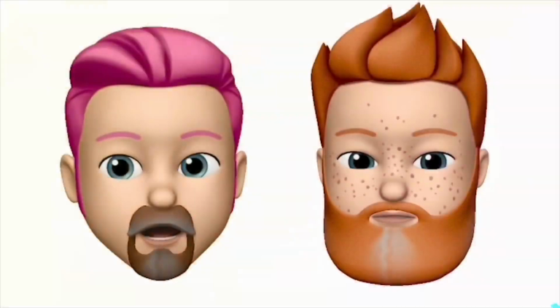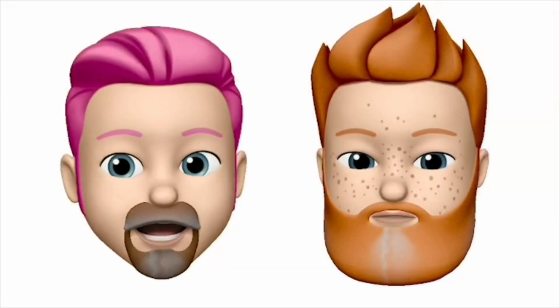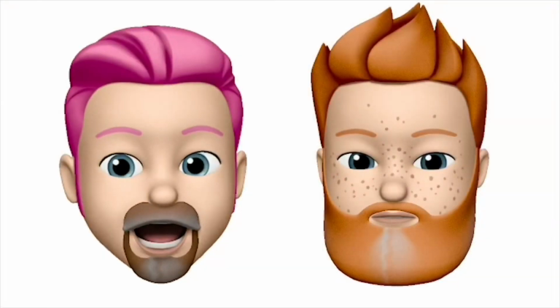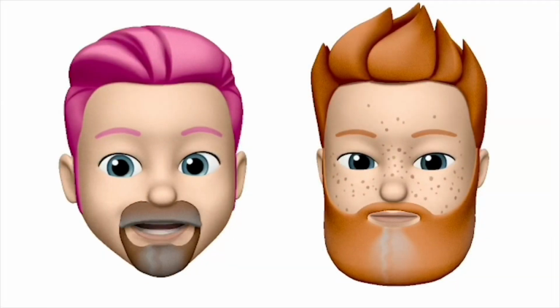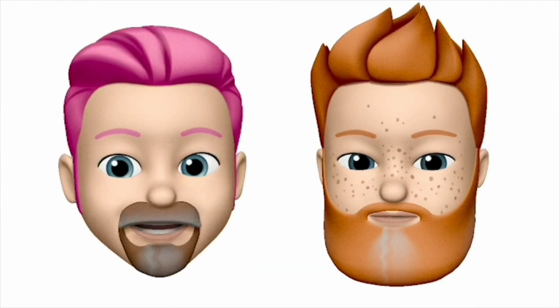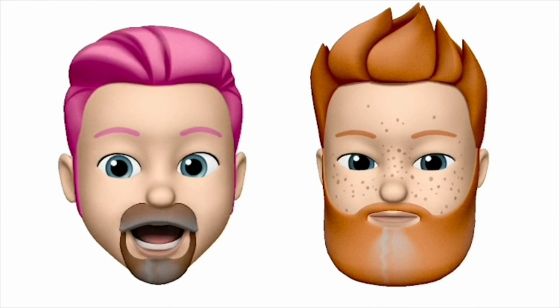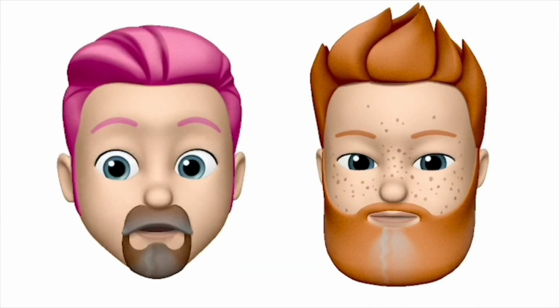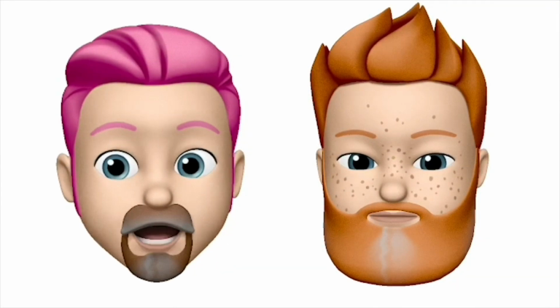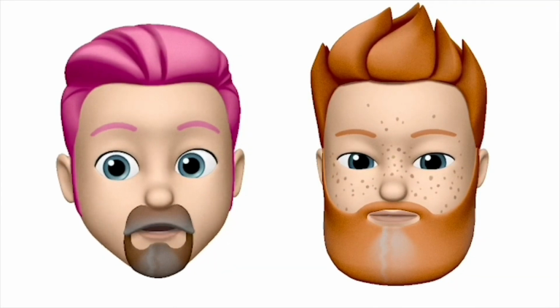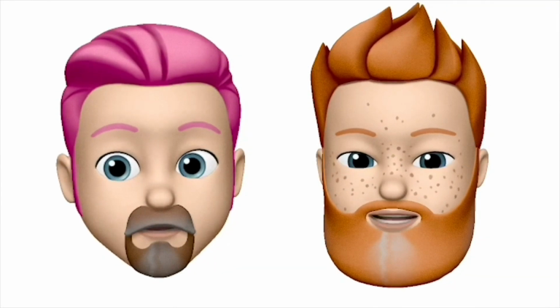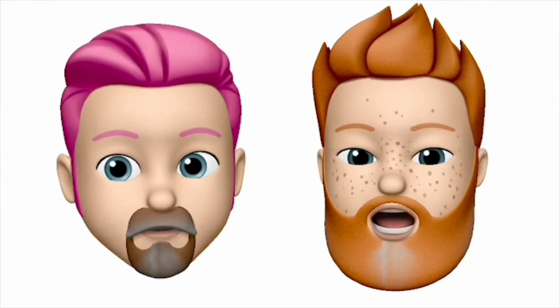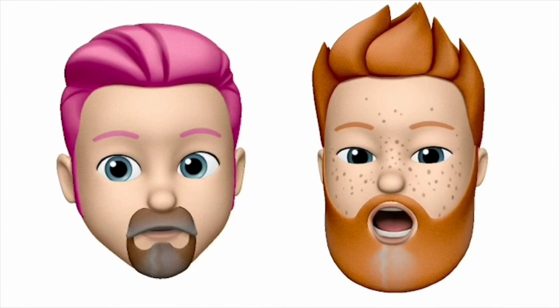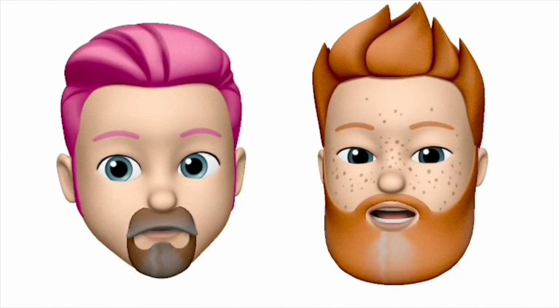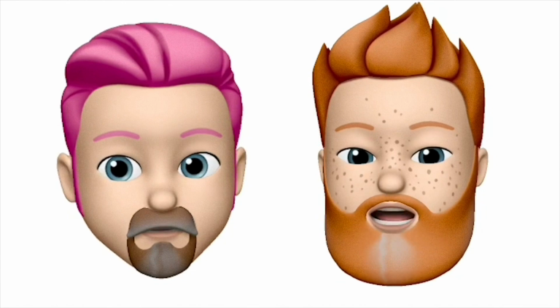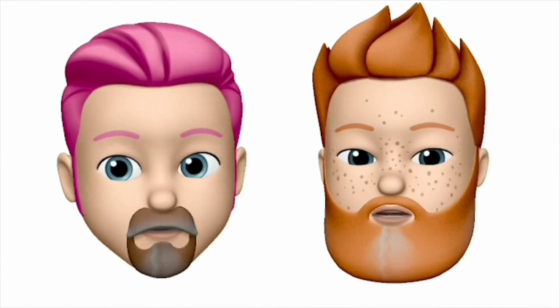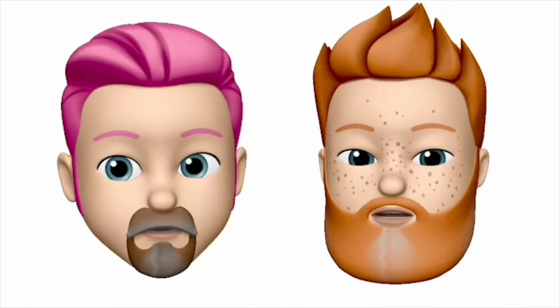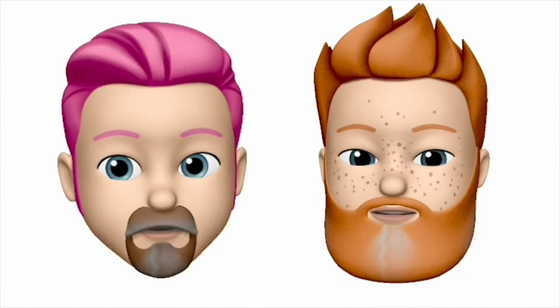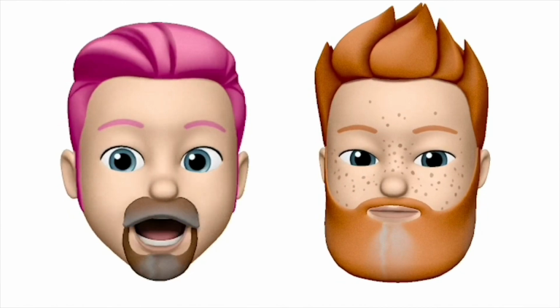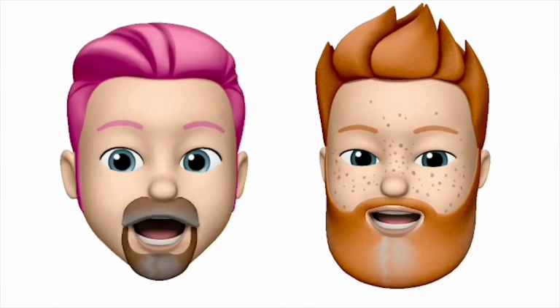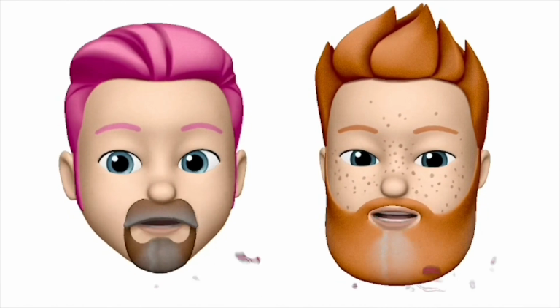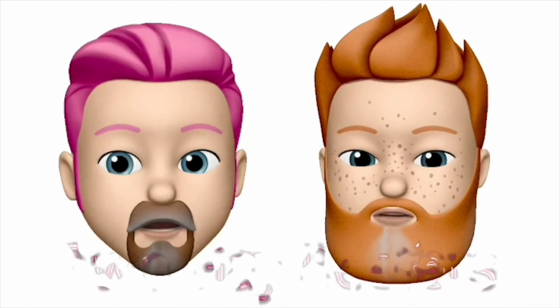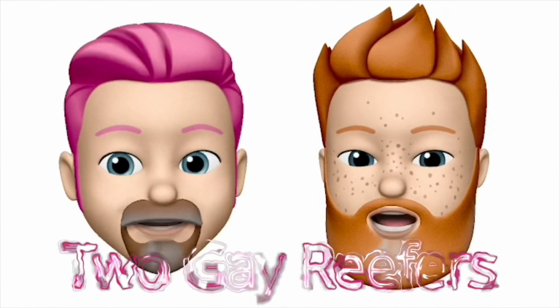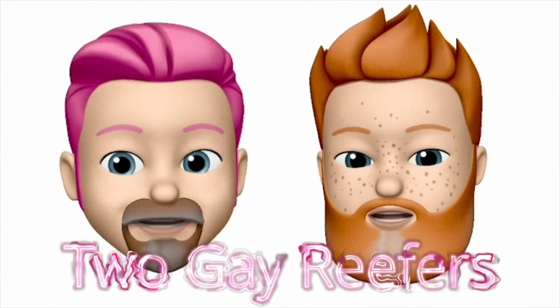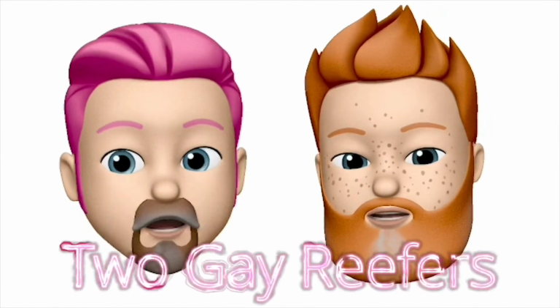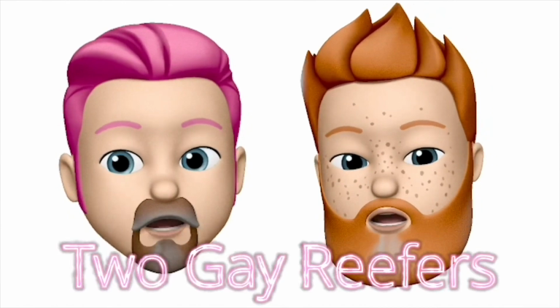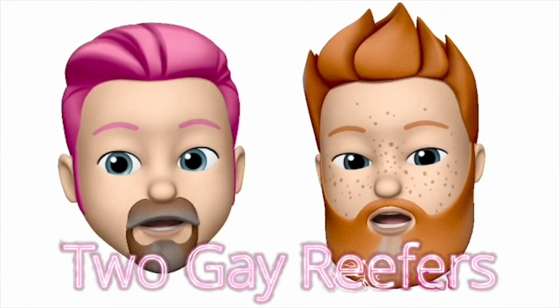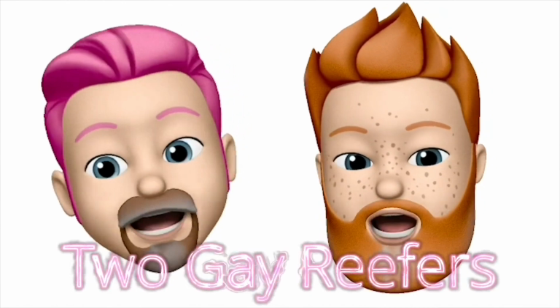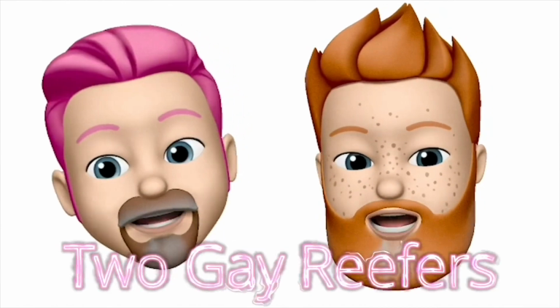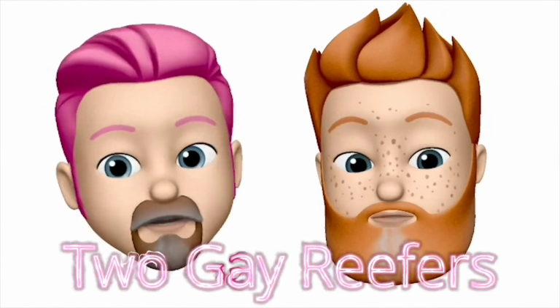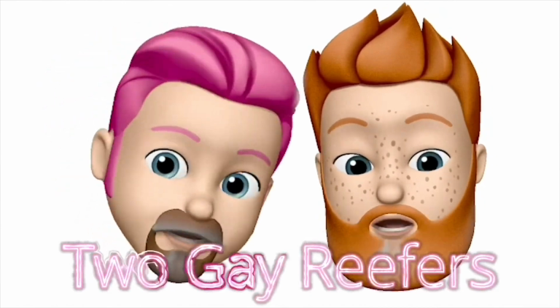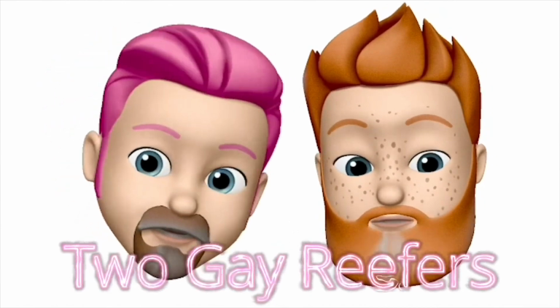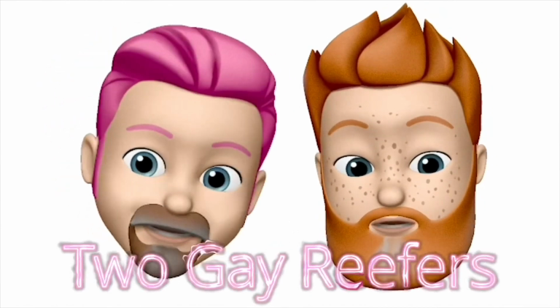Hi, I'm Darren. Hi, I'm Gordon. And we're the two Gay Reavers.